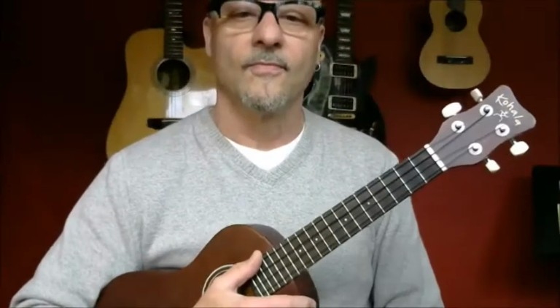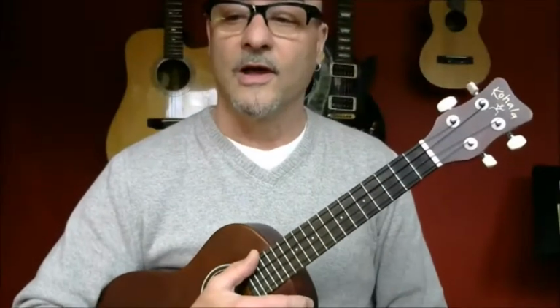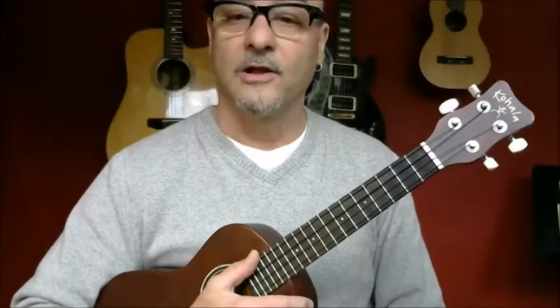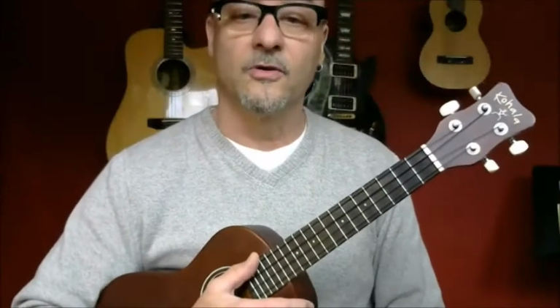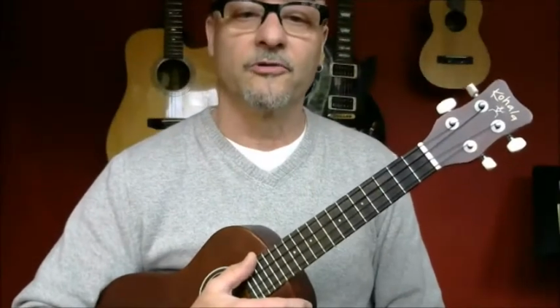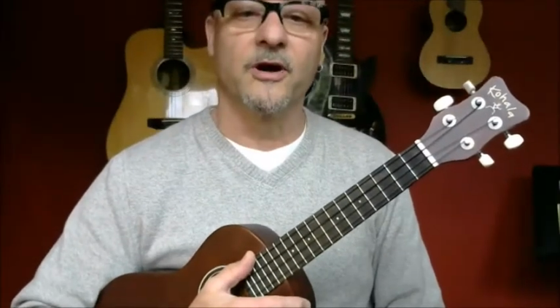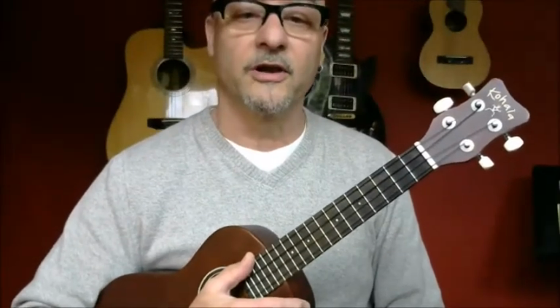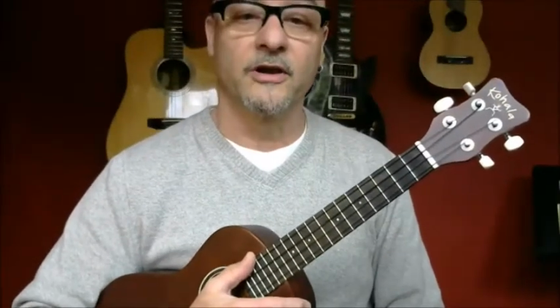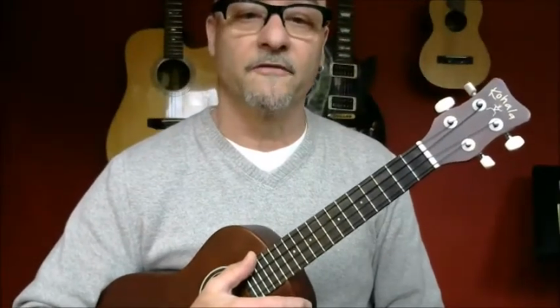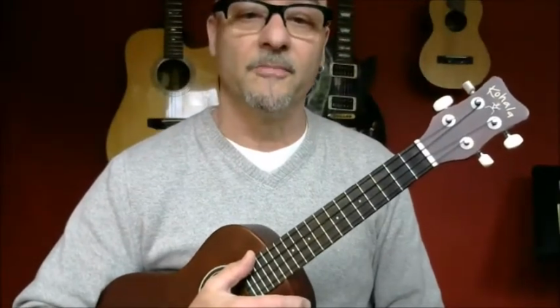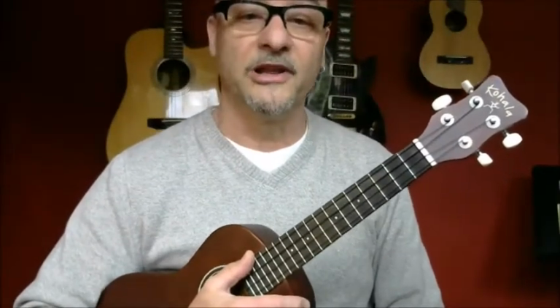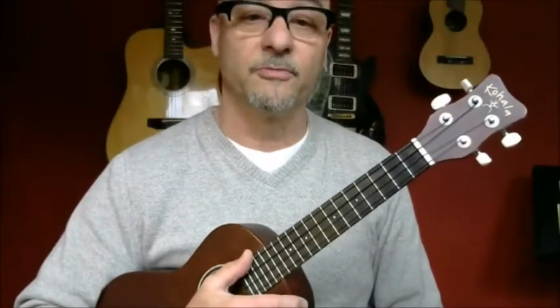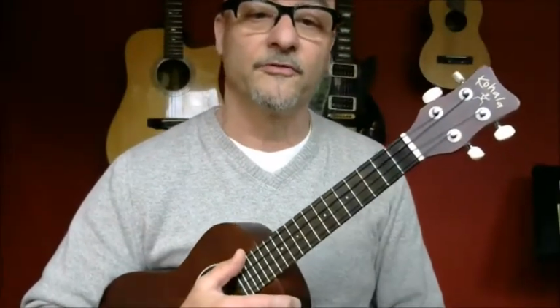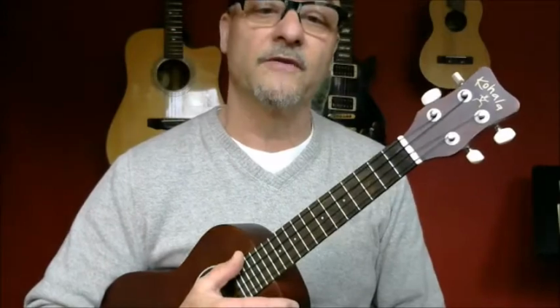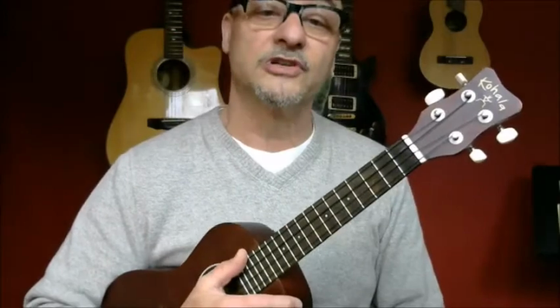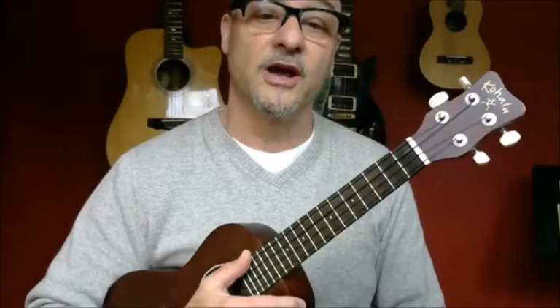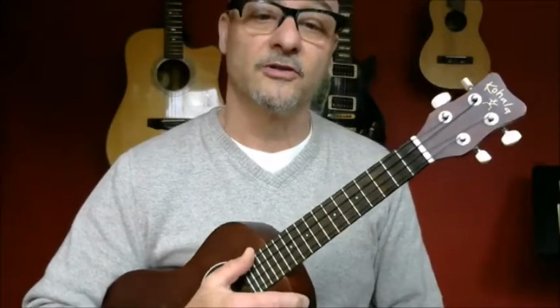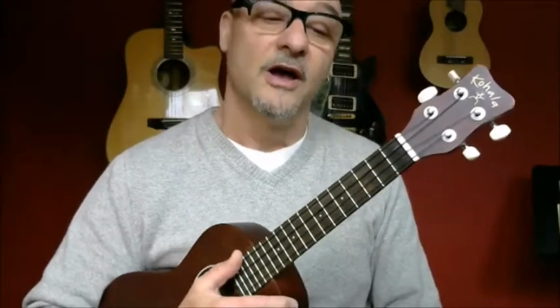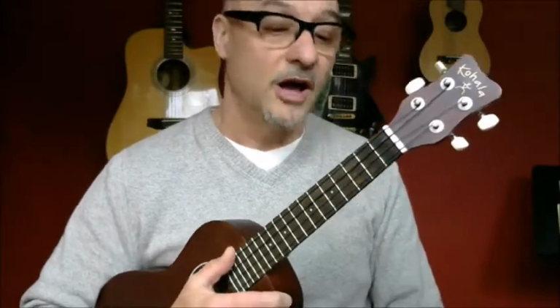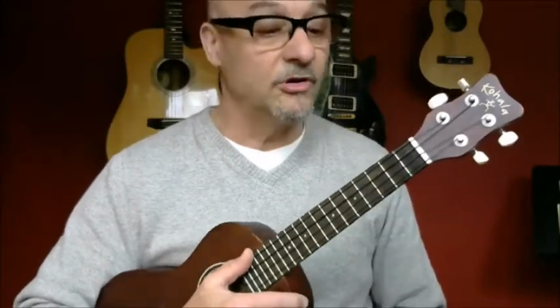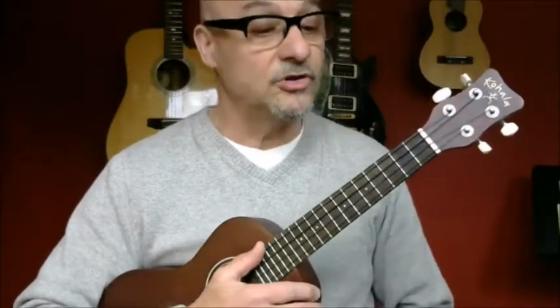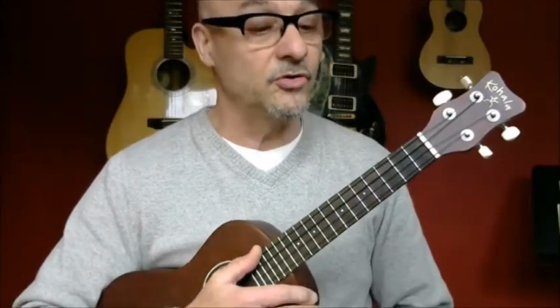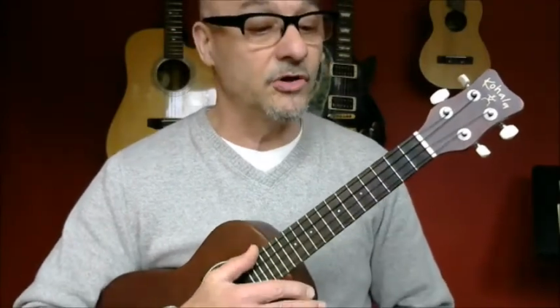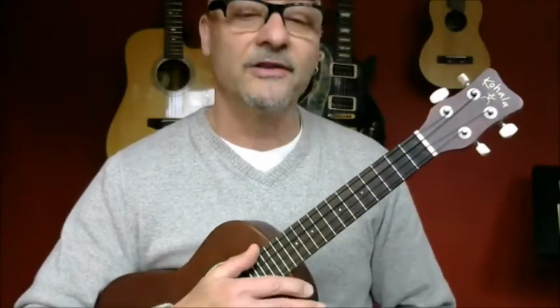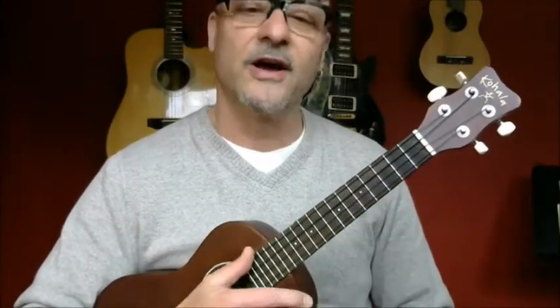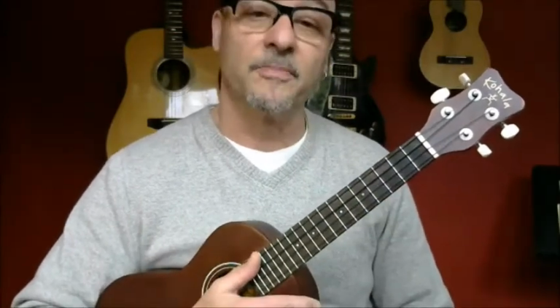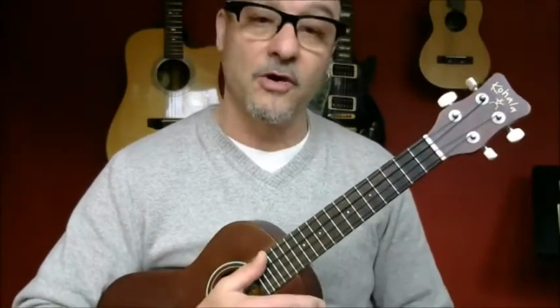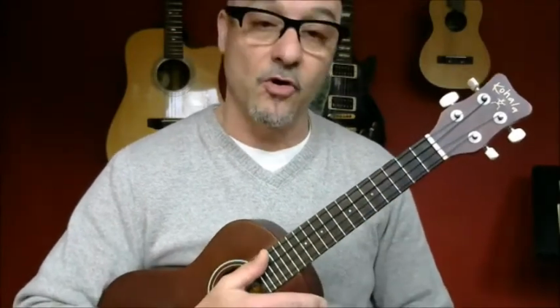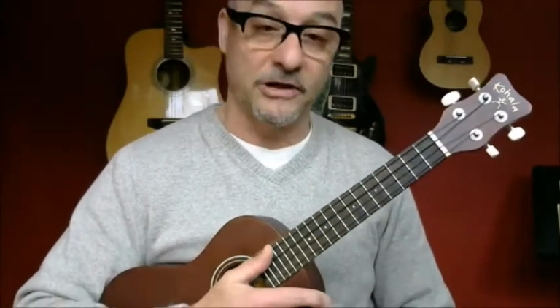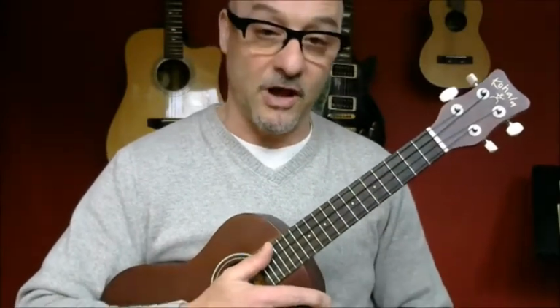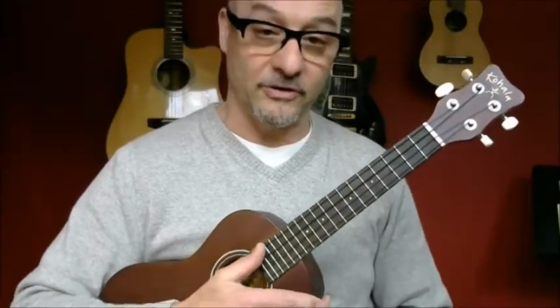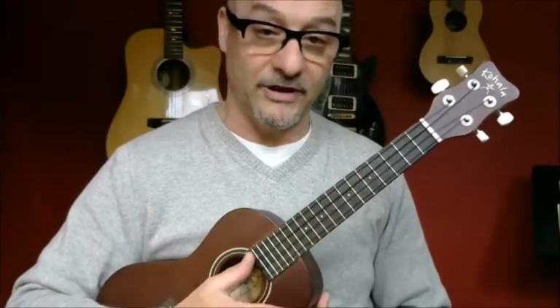Hello, it's Mark here from An Instrument for Every Child. I'm going to show you guys how to play Old MacDonald today.